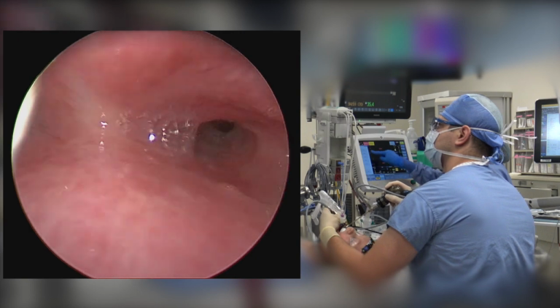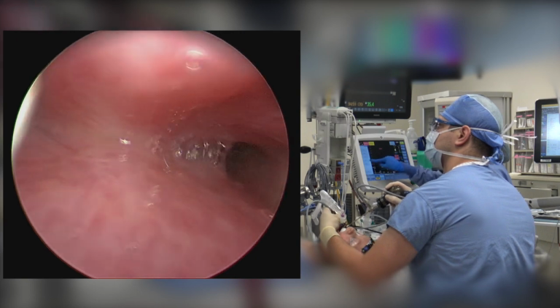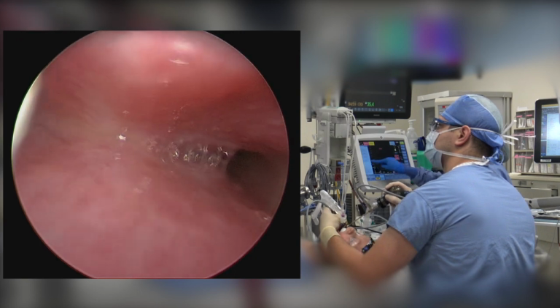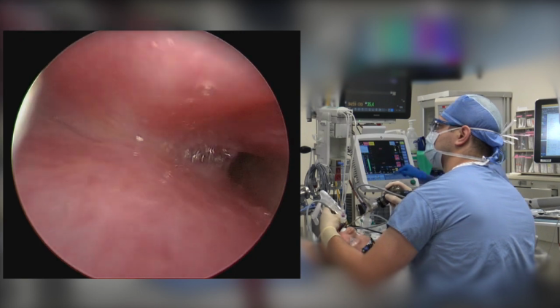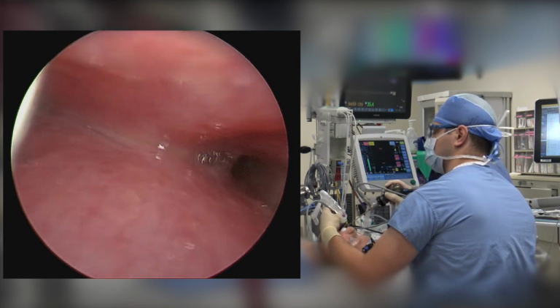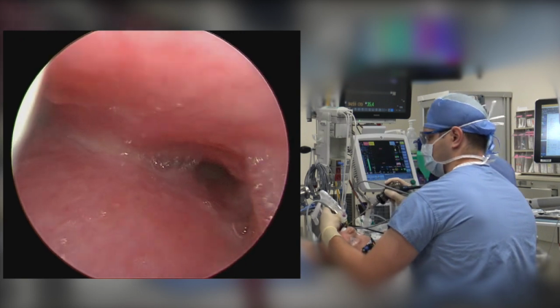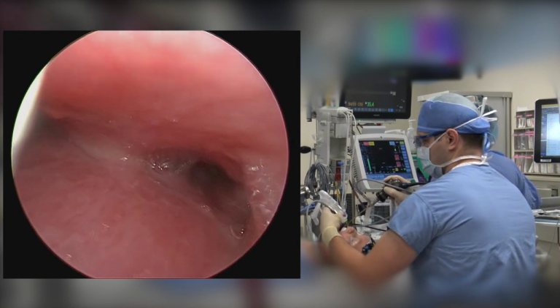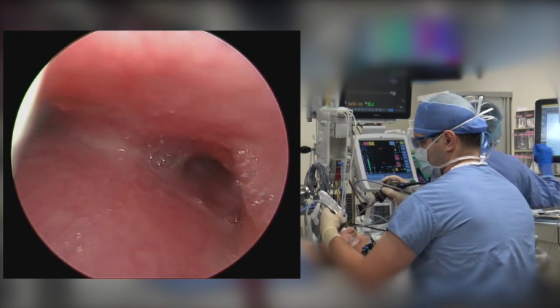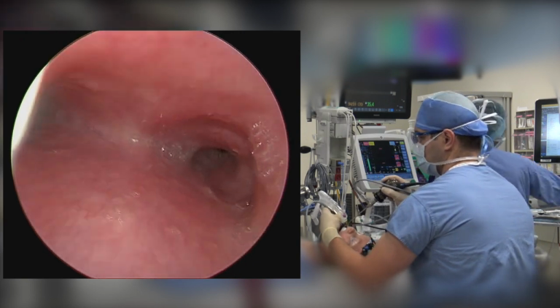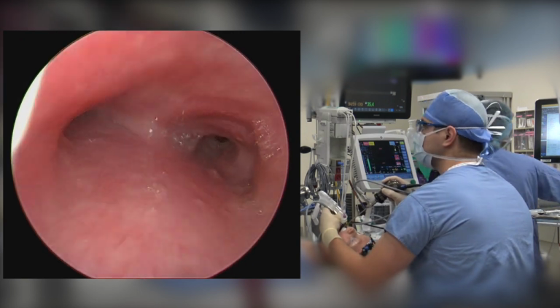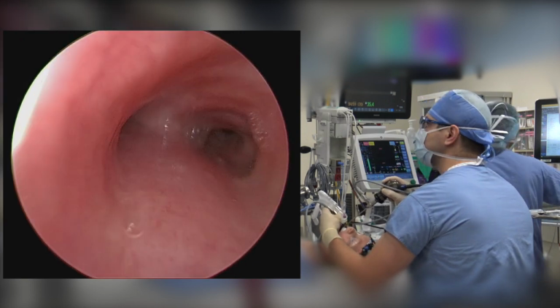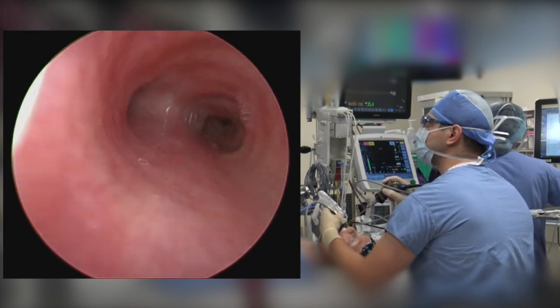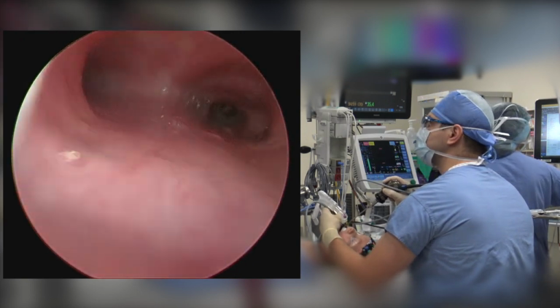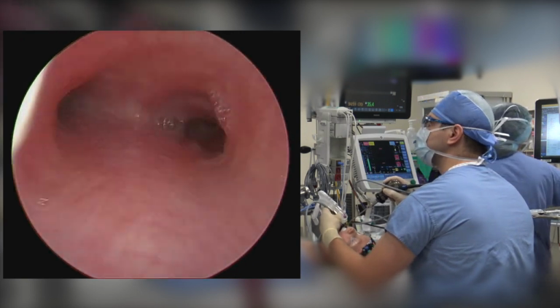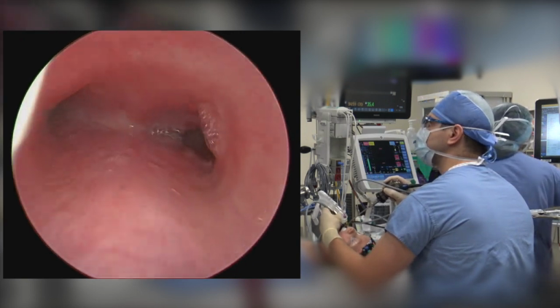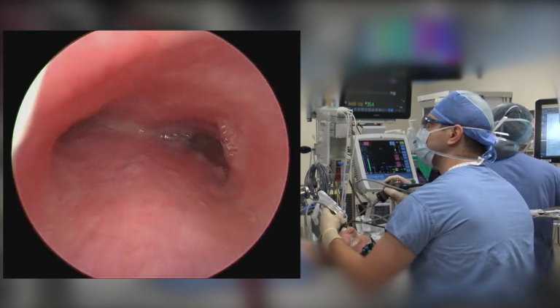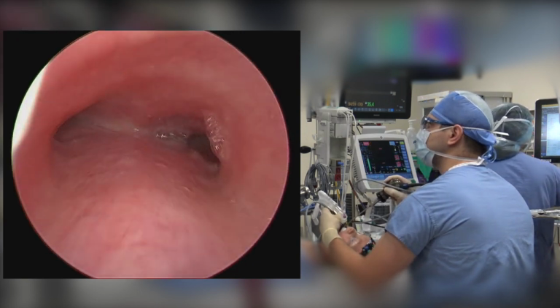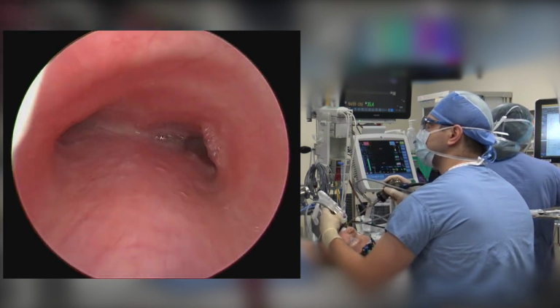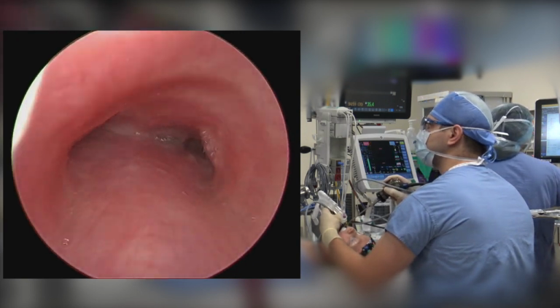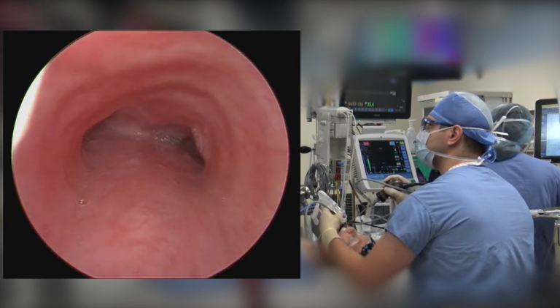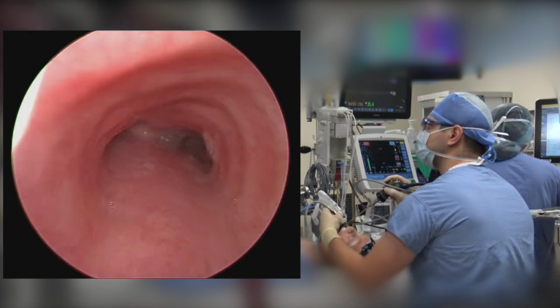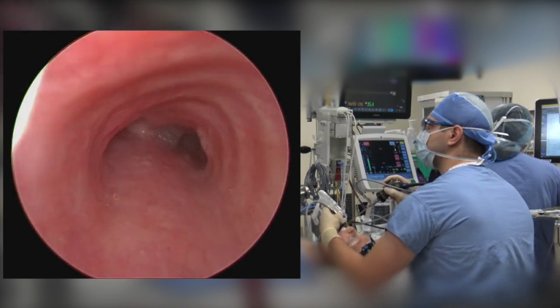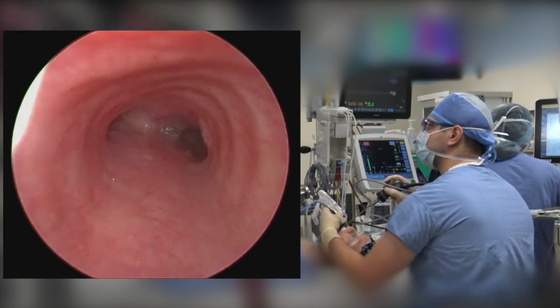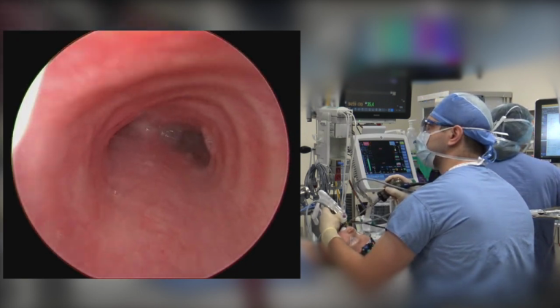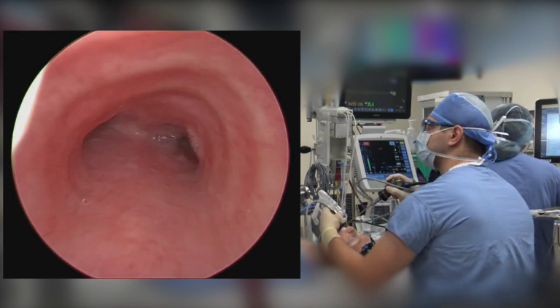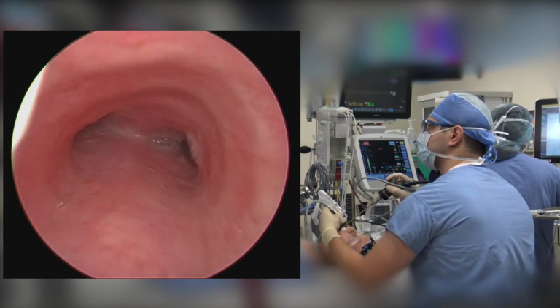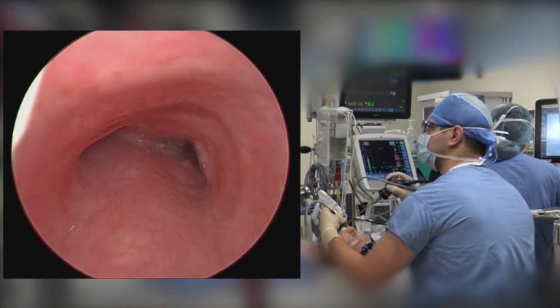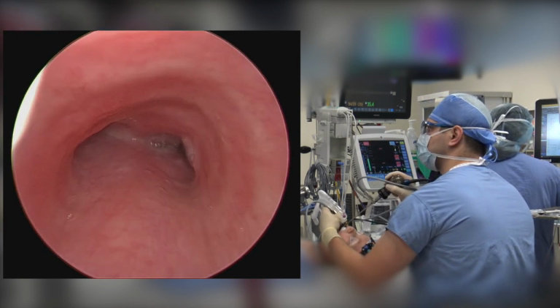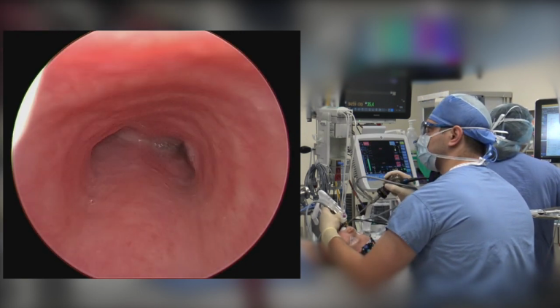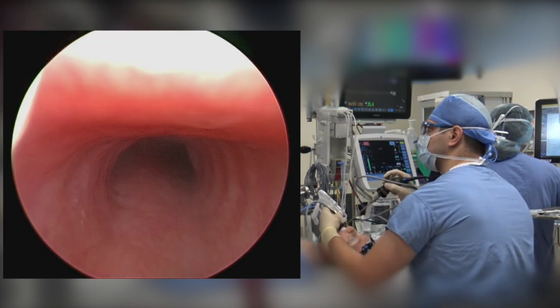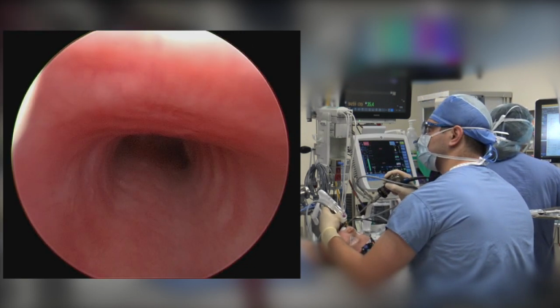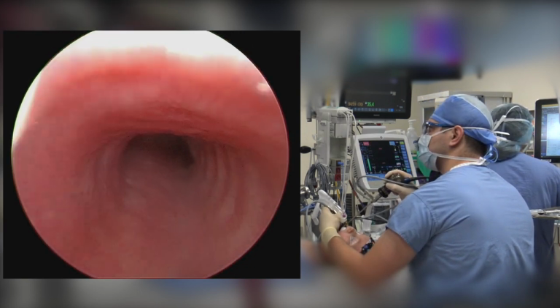As the telescope is withdrawn, careful examination of the mucosa is performed.